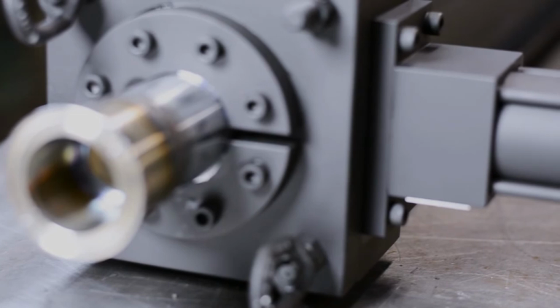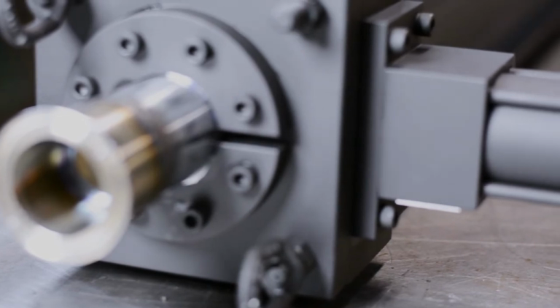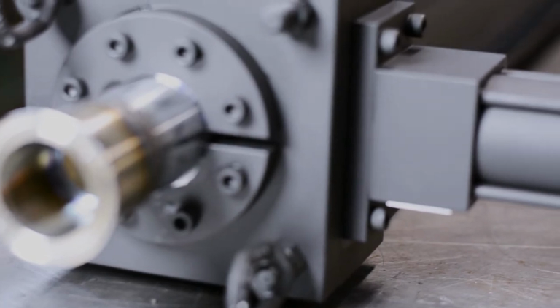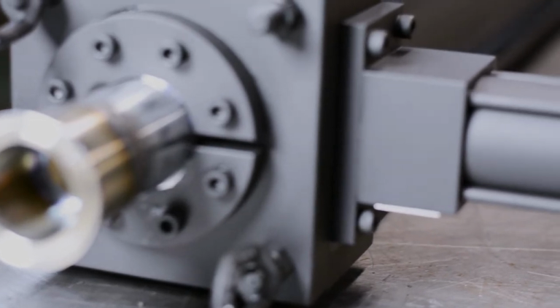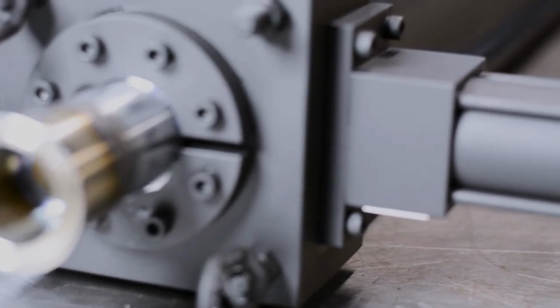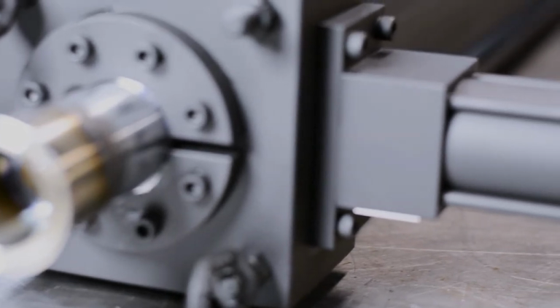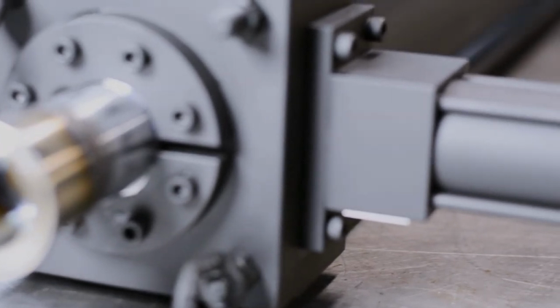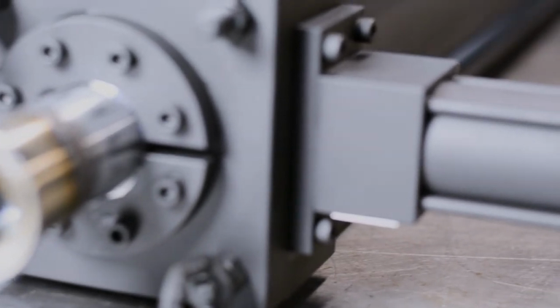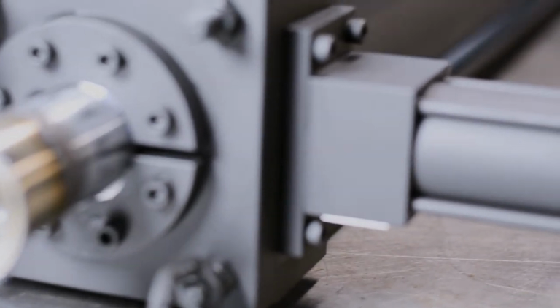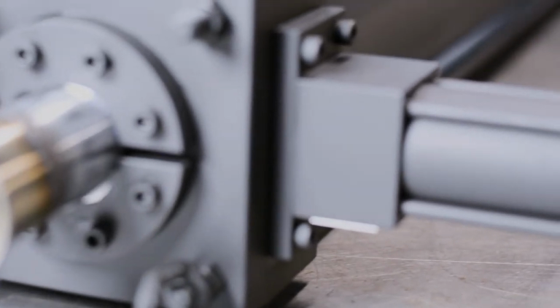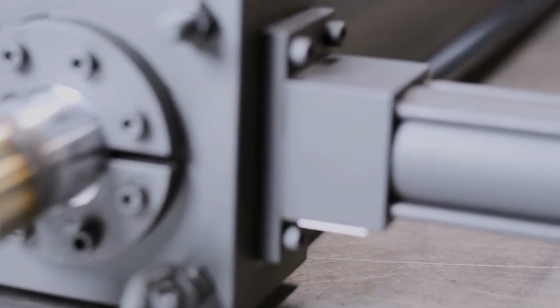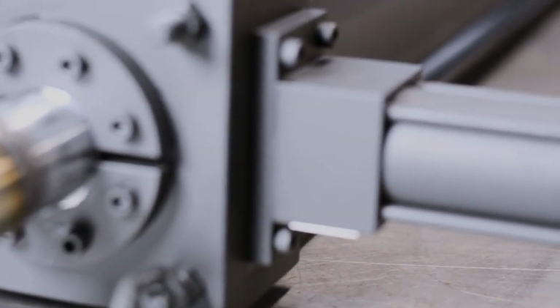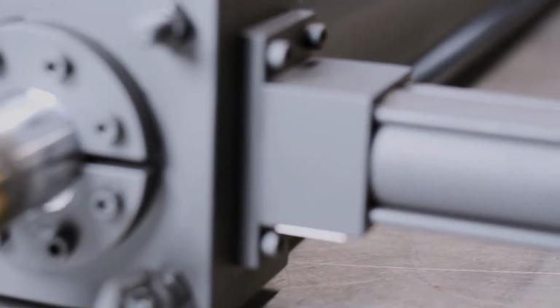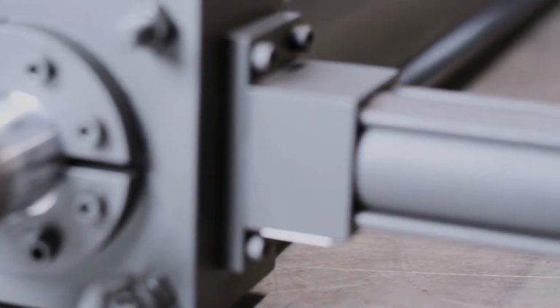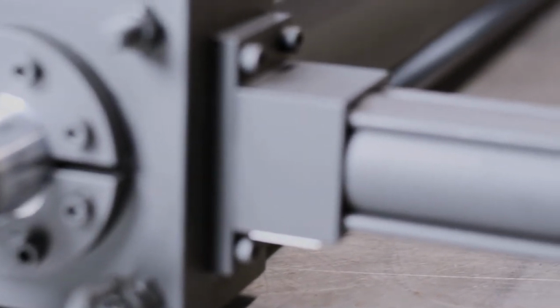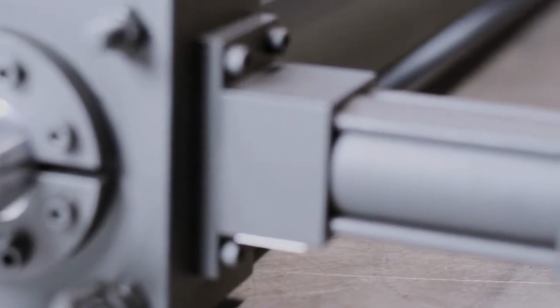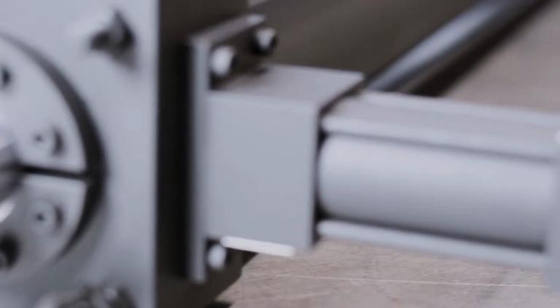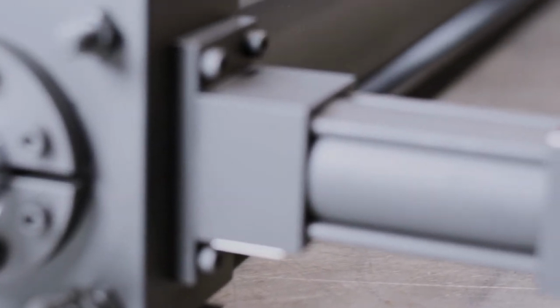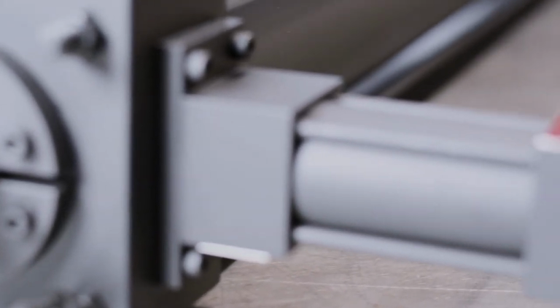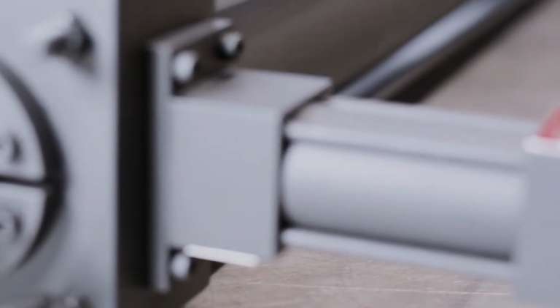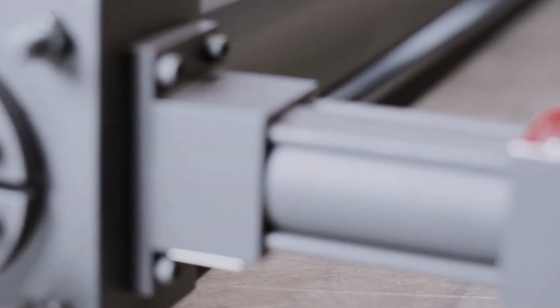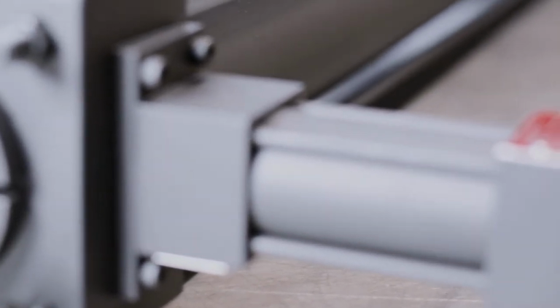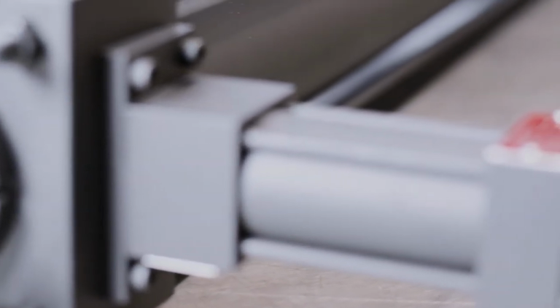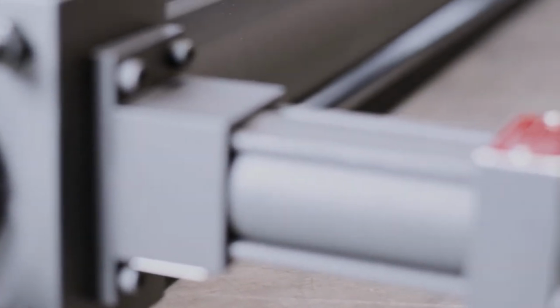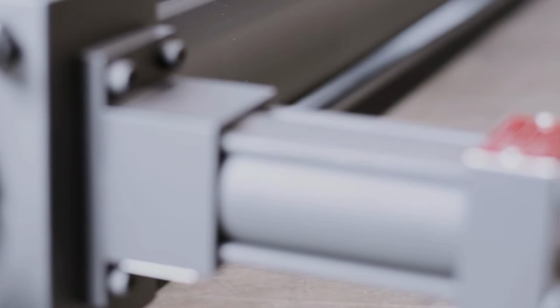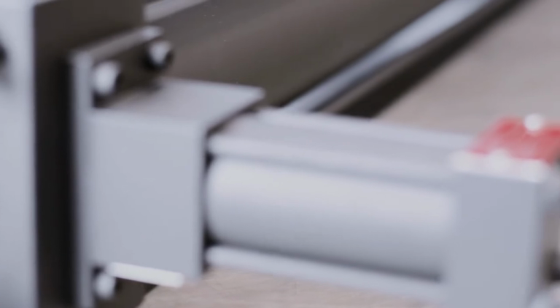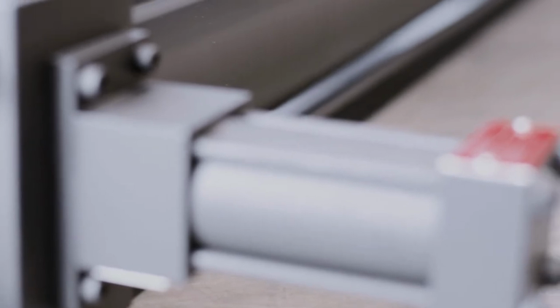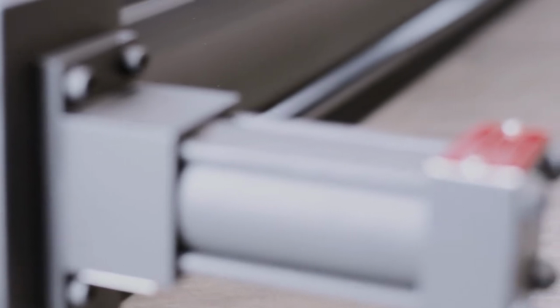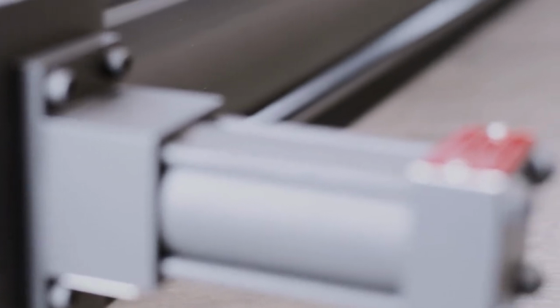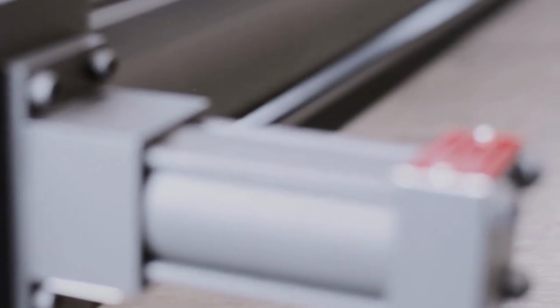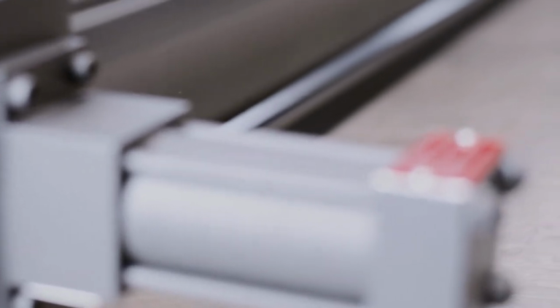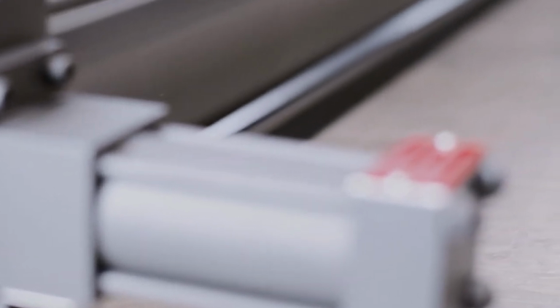A manual lever type rod lock can be incorporated into the cylinder cap end to provide a lockout tagout feature at end of stroke.